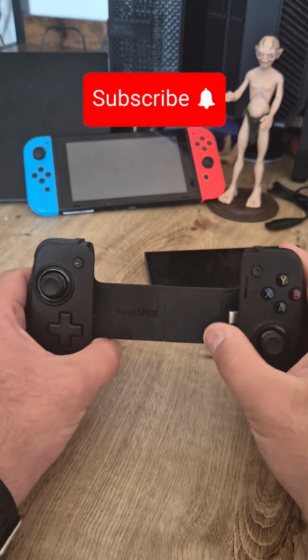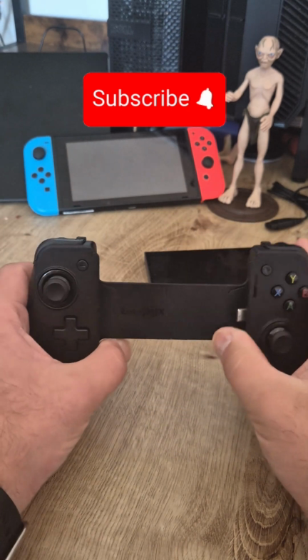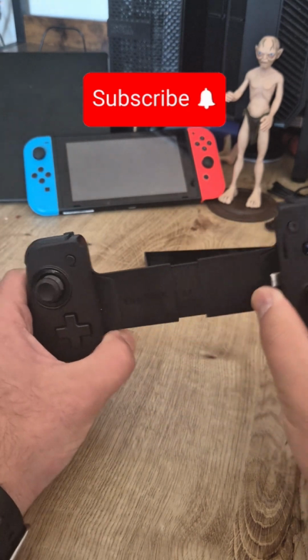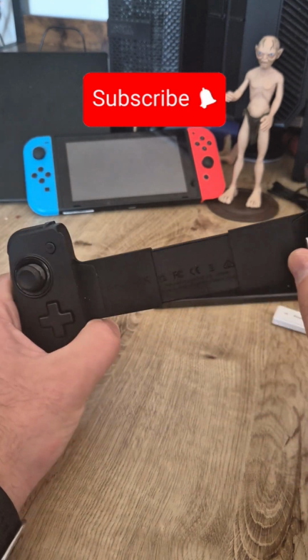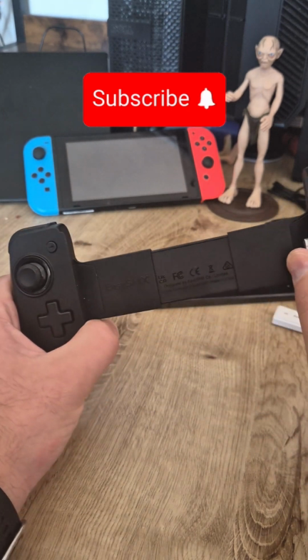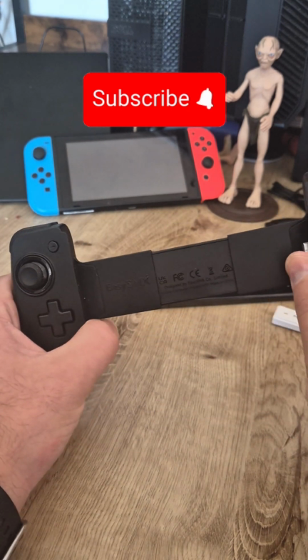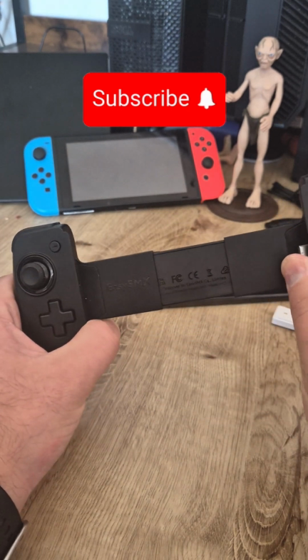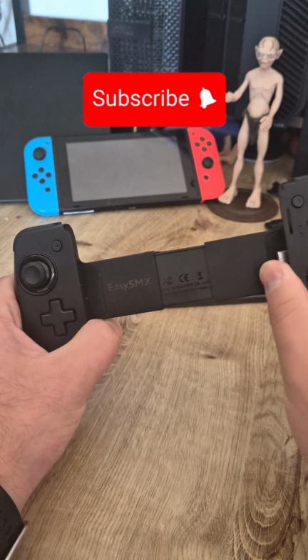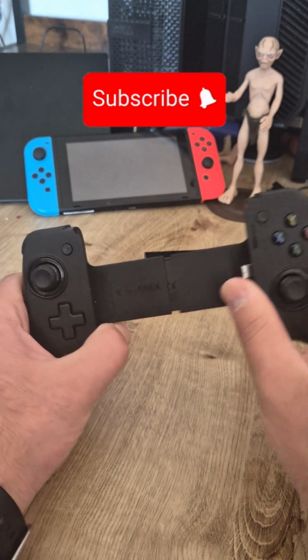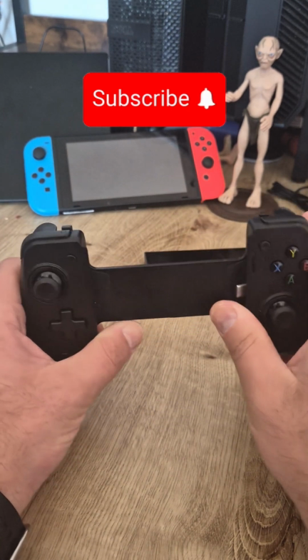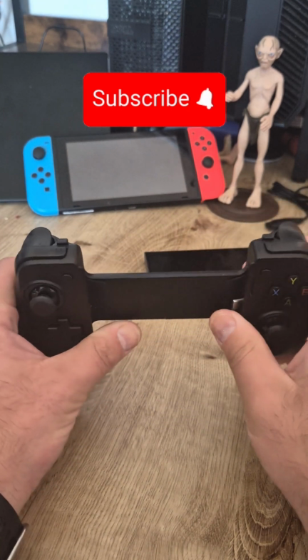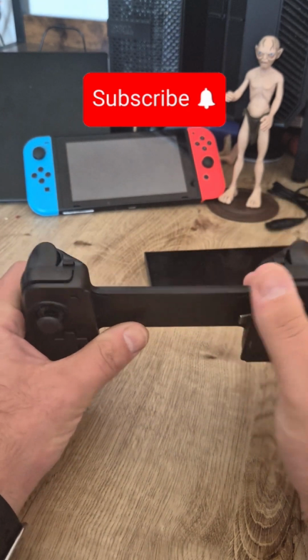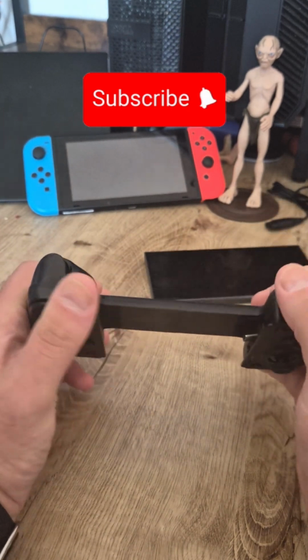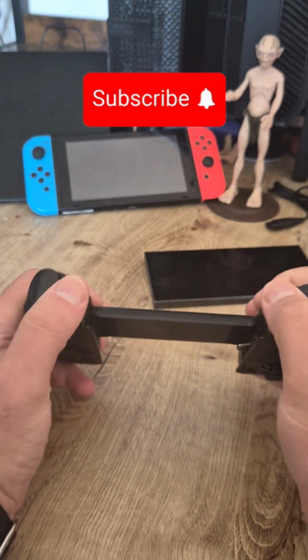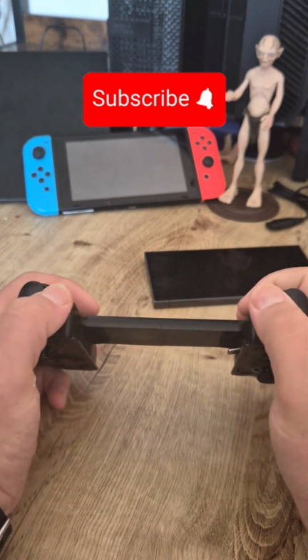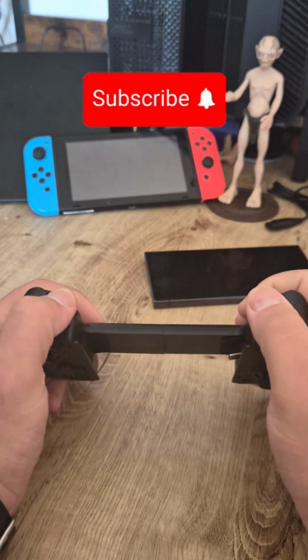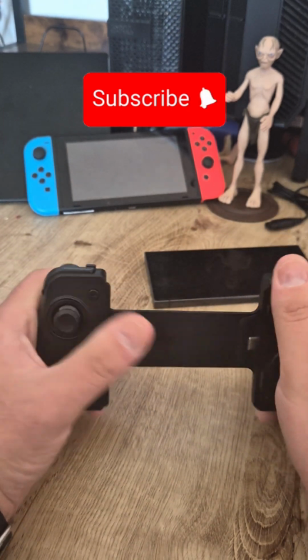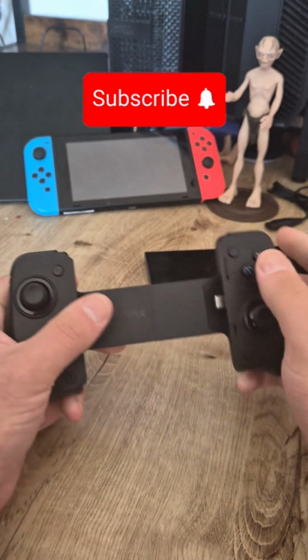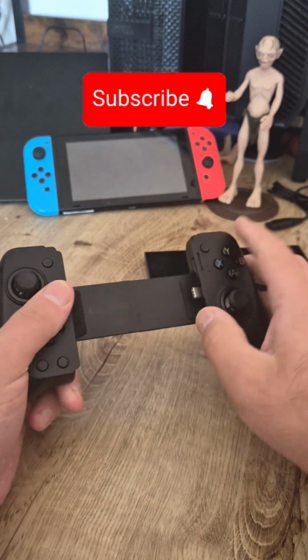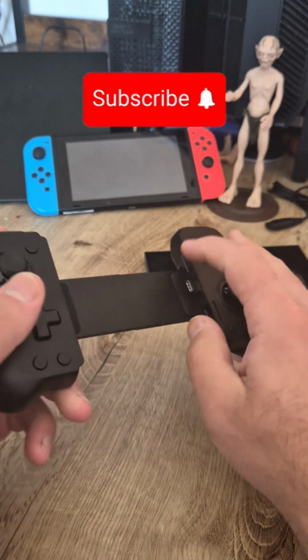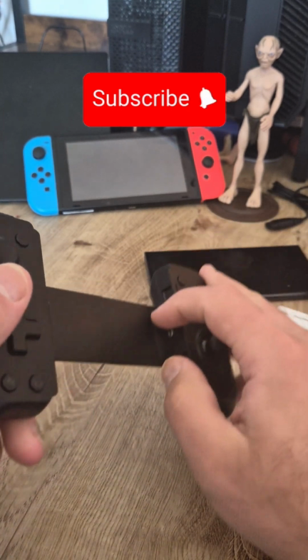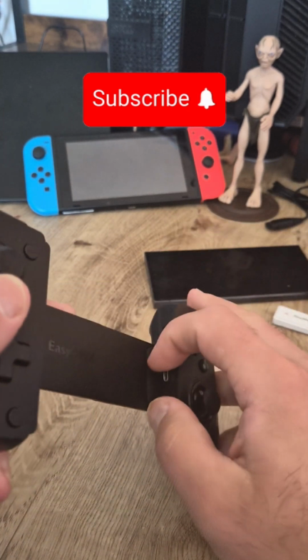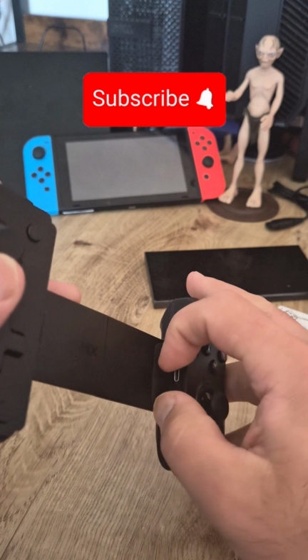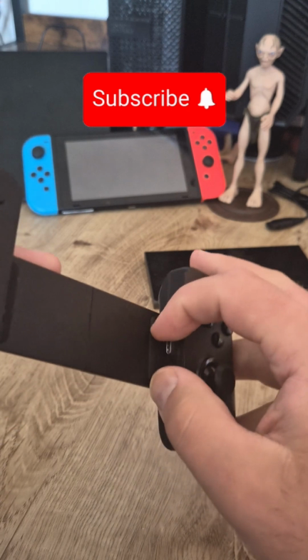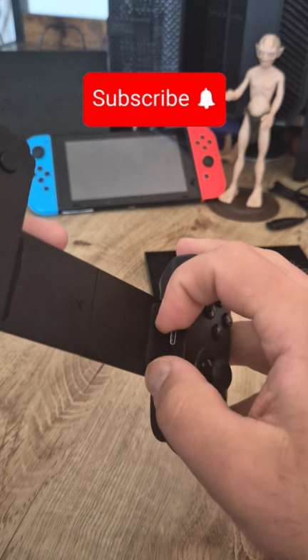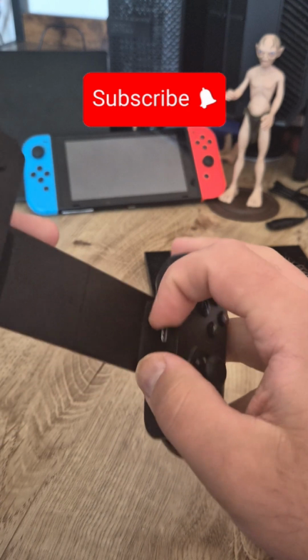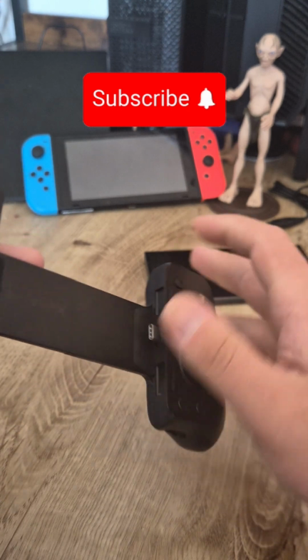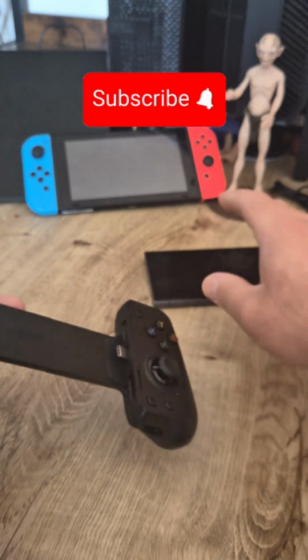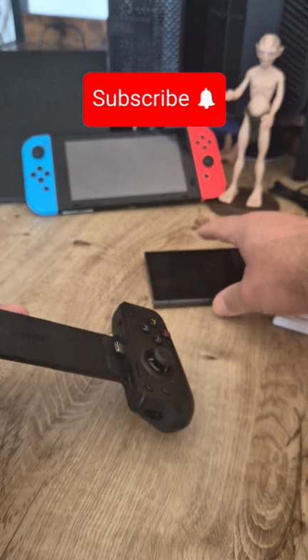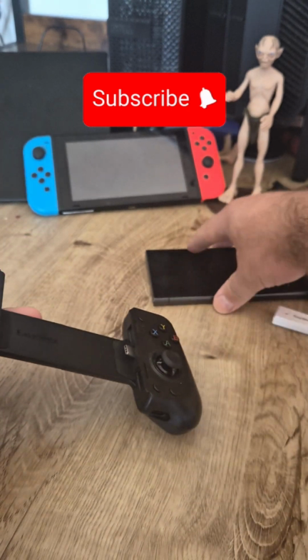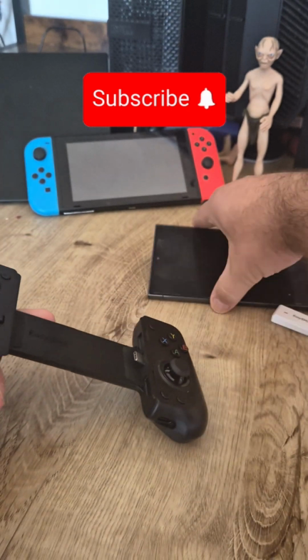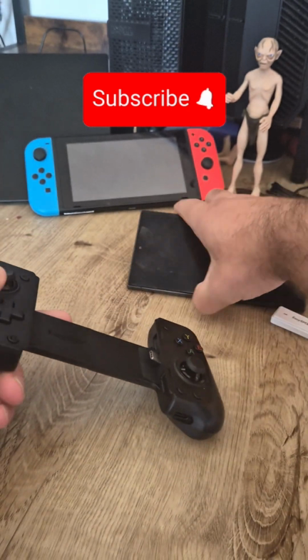This is the EZSMX M10 controller — it's easy to plug into your phone.